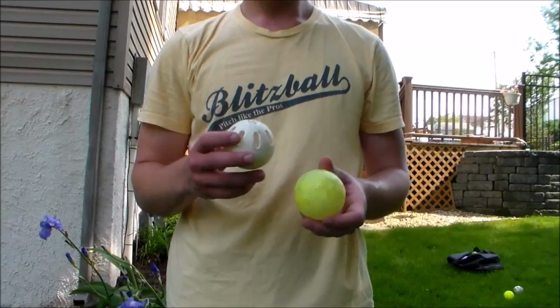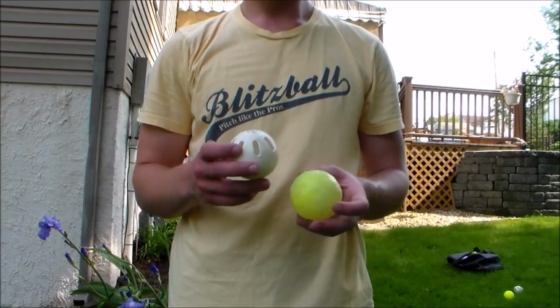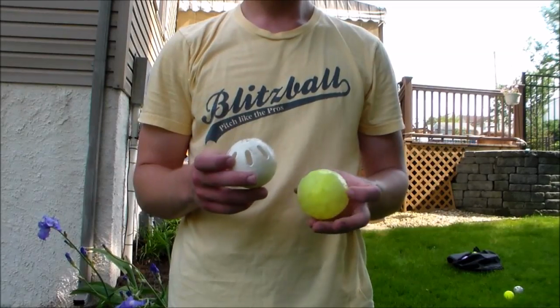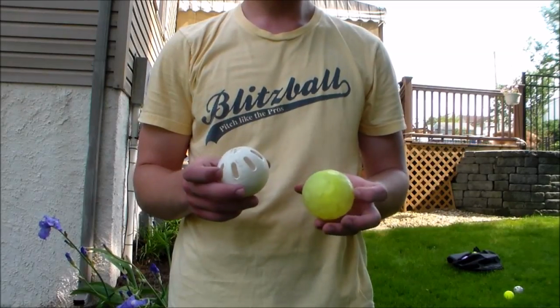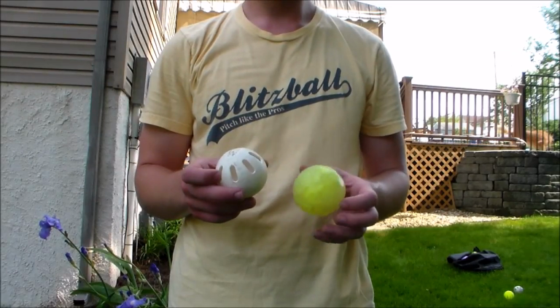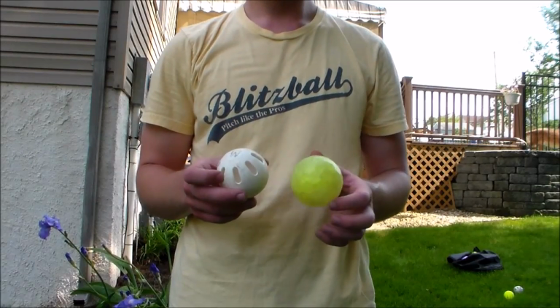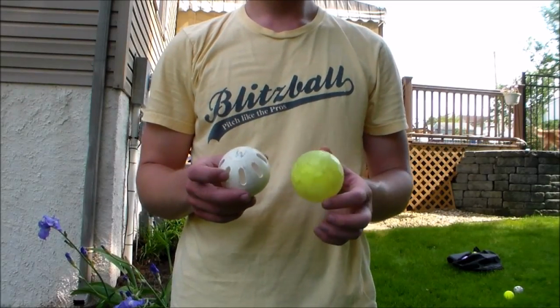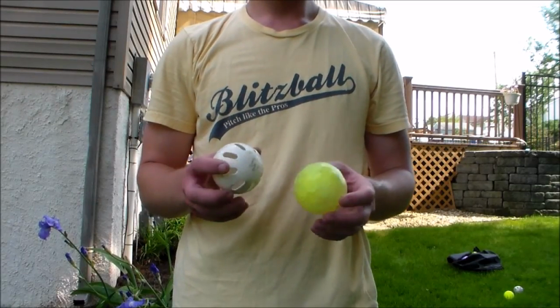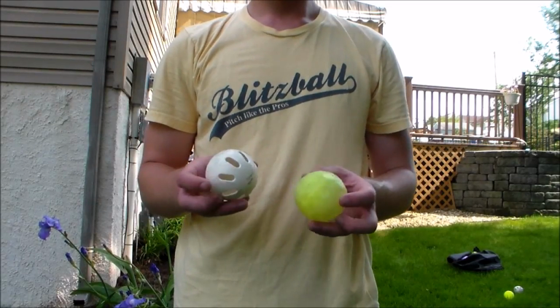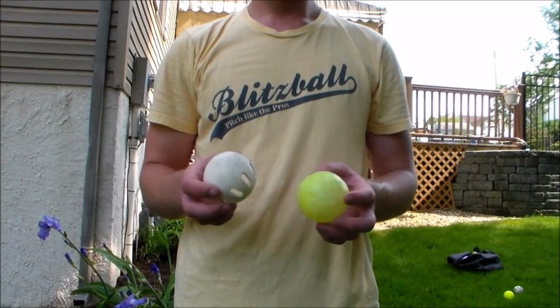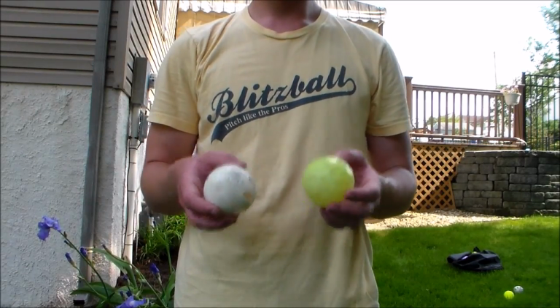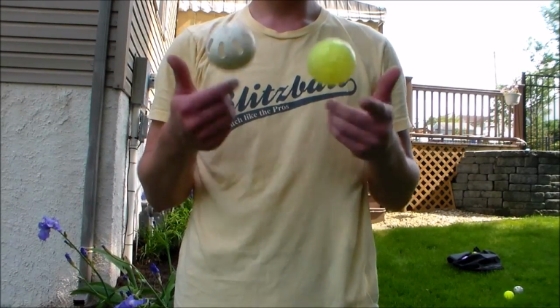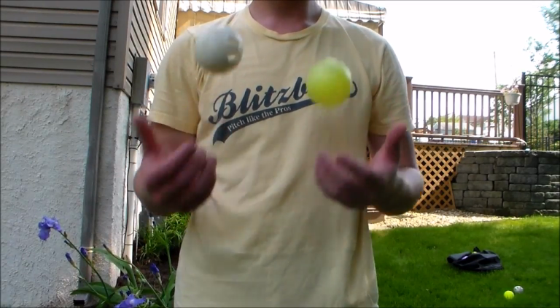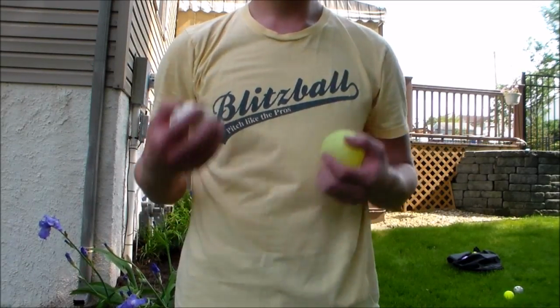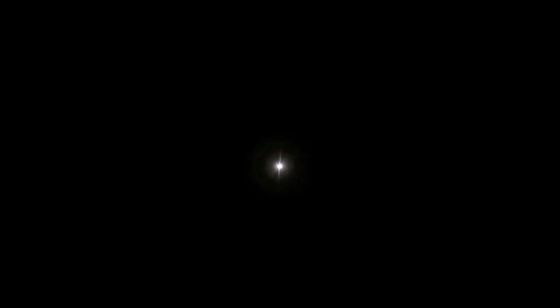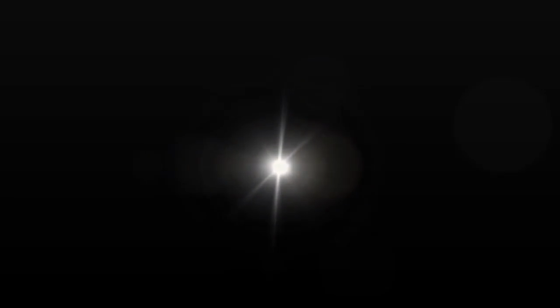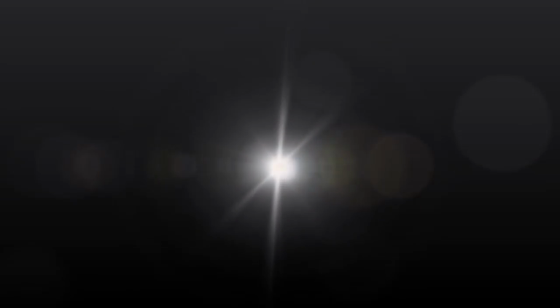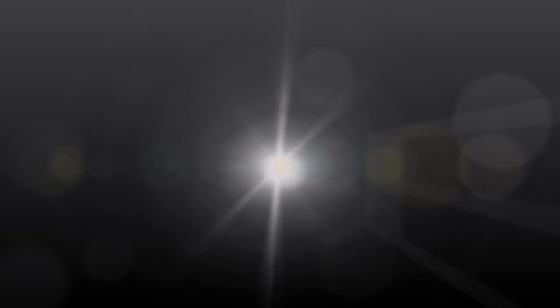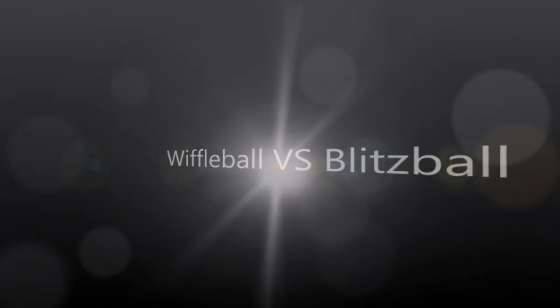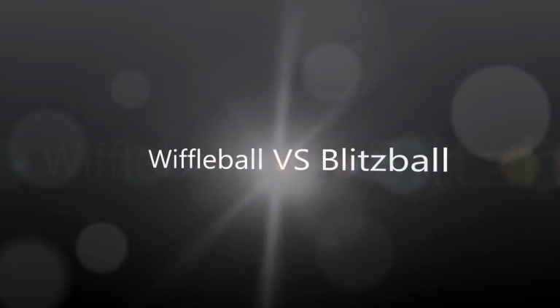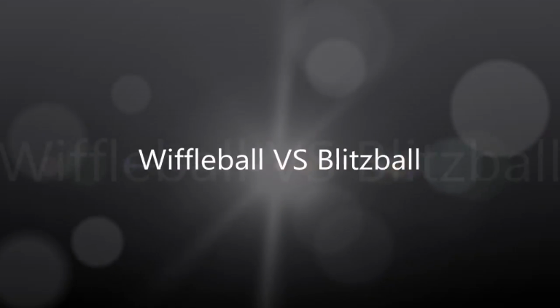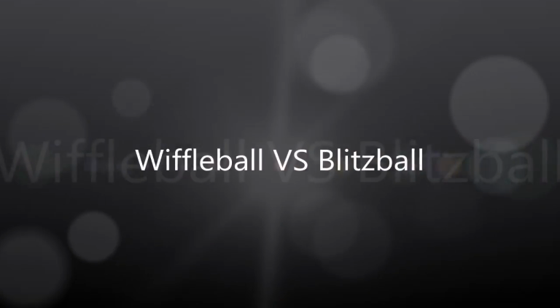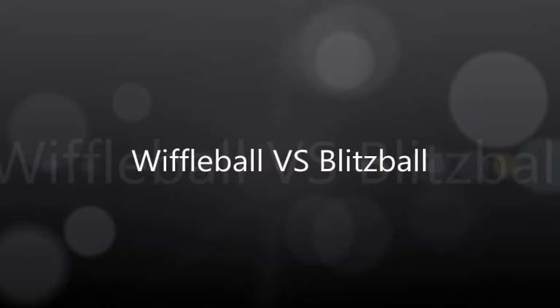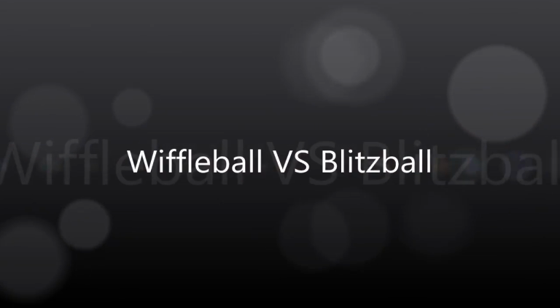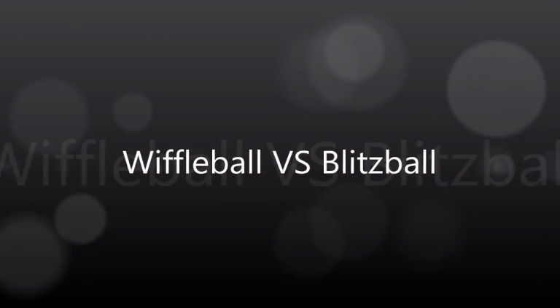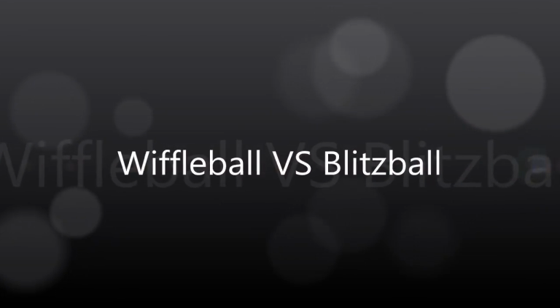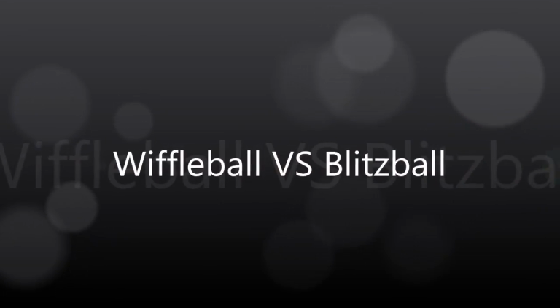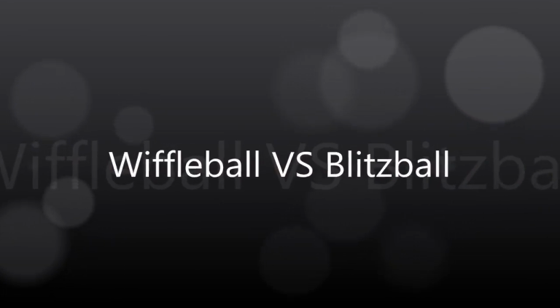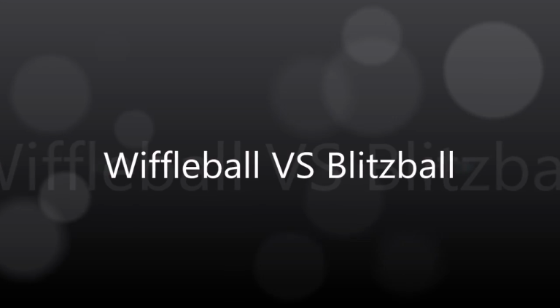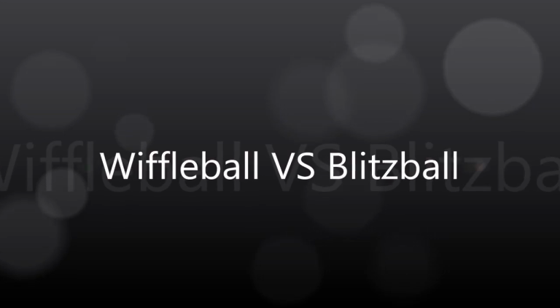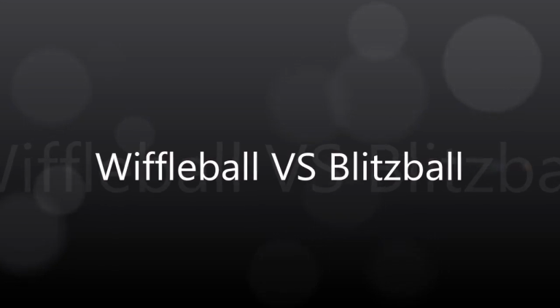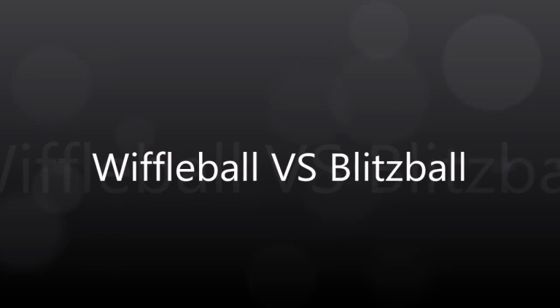Yo guys, what's up? It's FastClax98, and today I'm bringing you guys a comparison video of a Blitzball vs. Wiffleball.